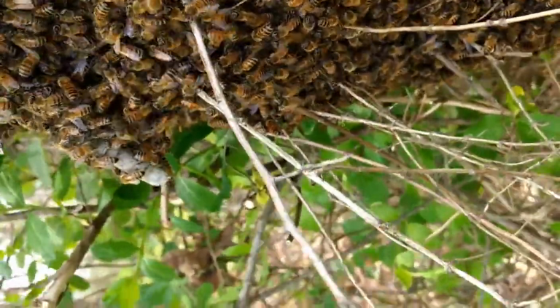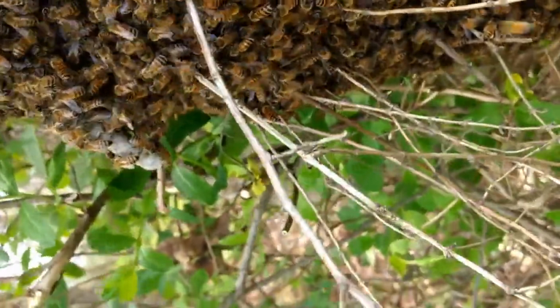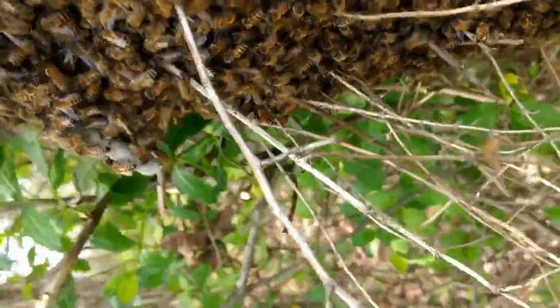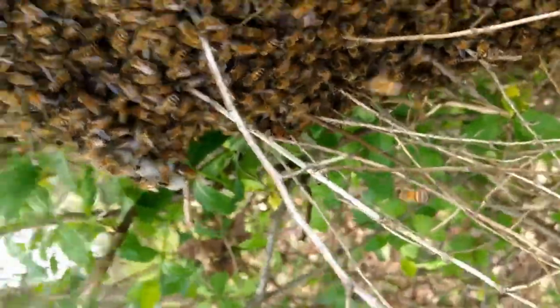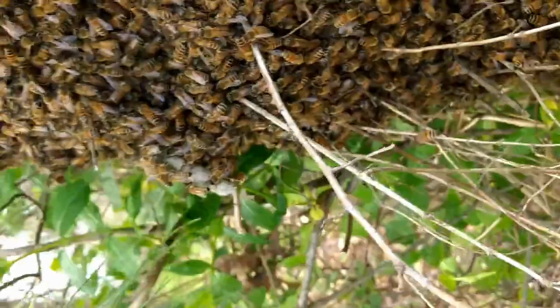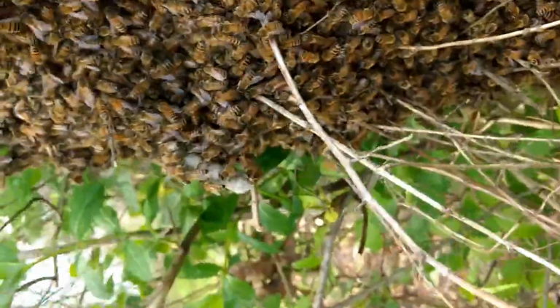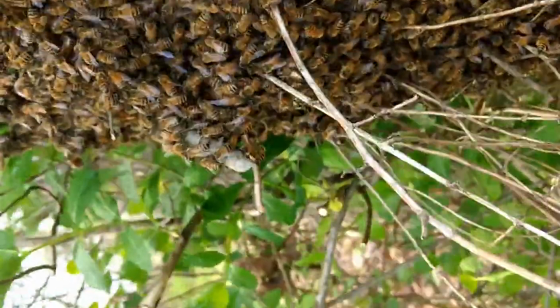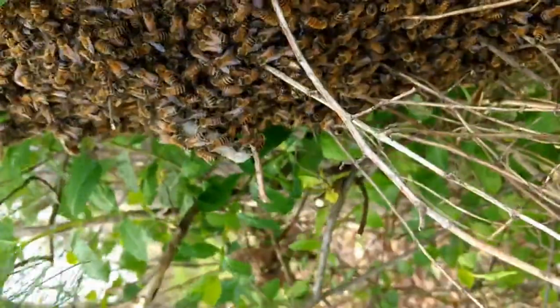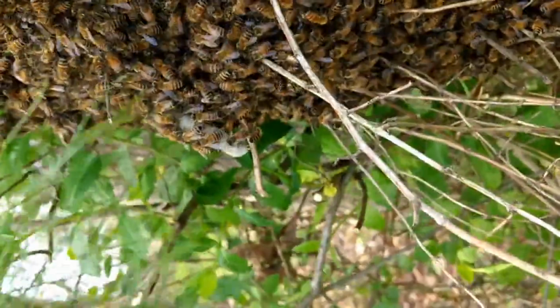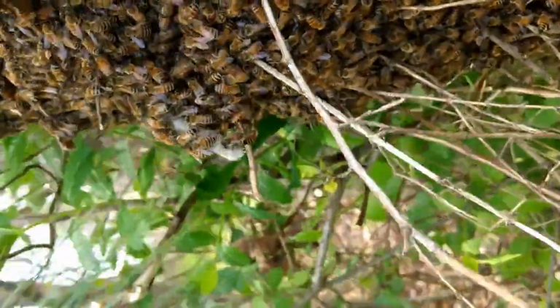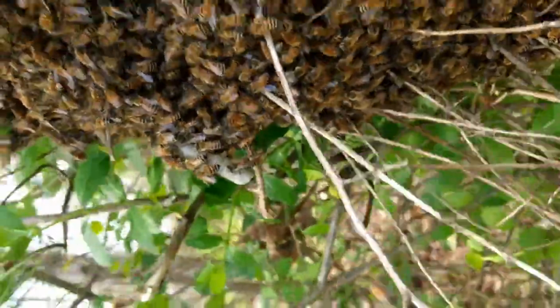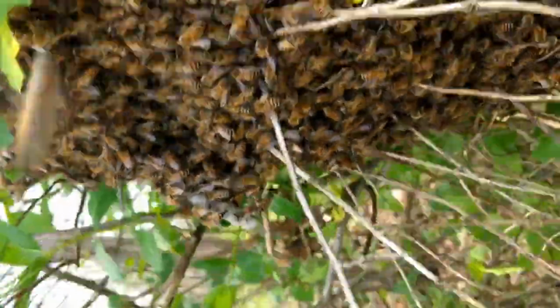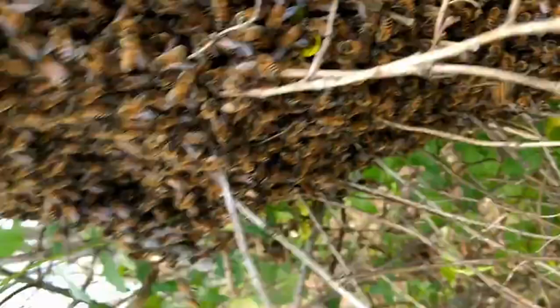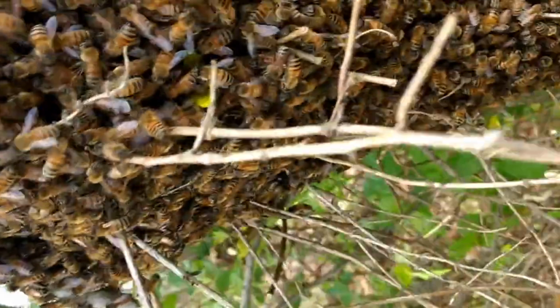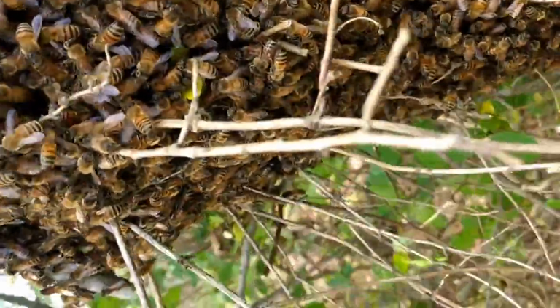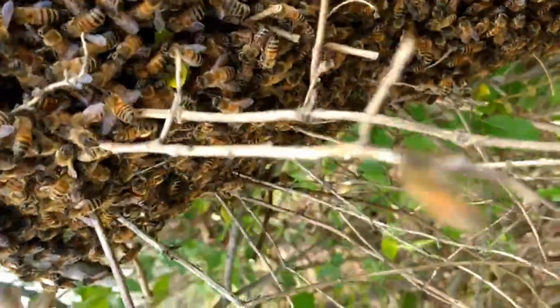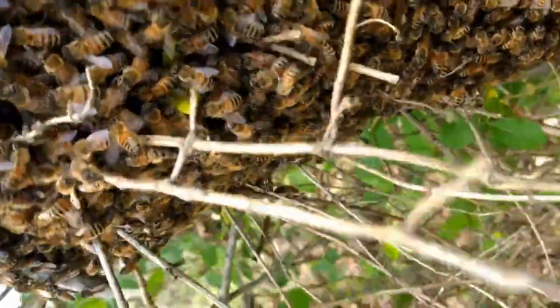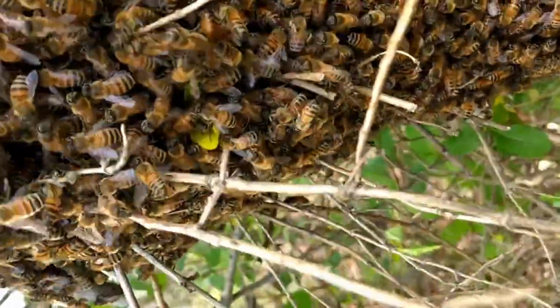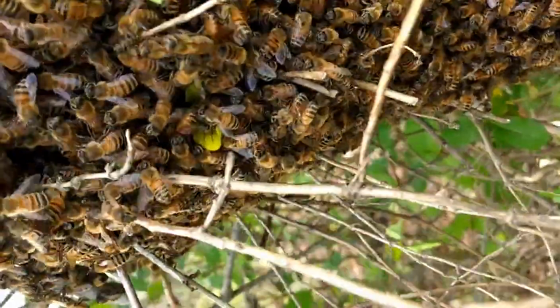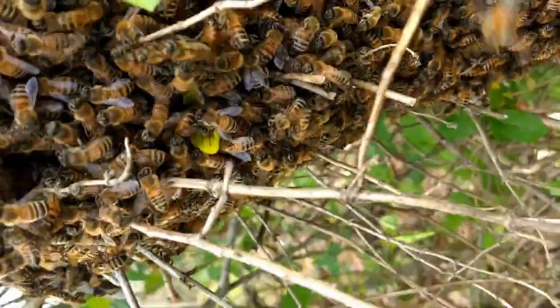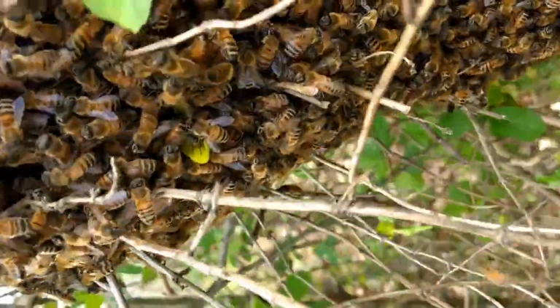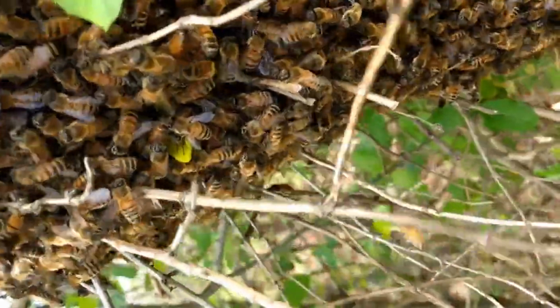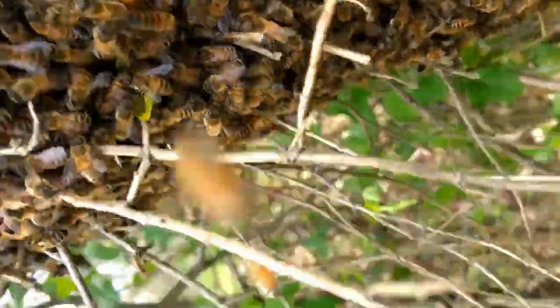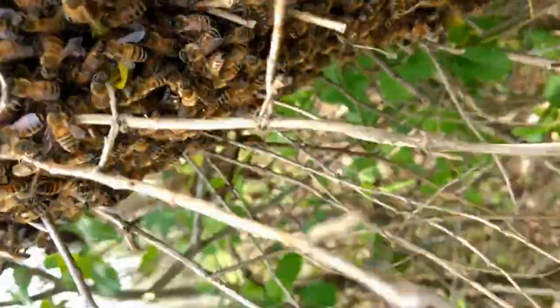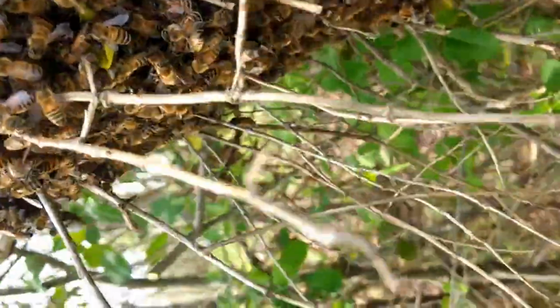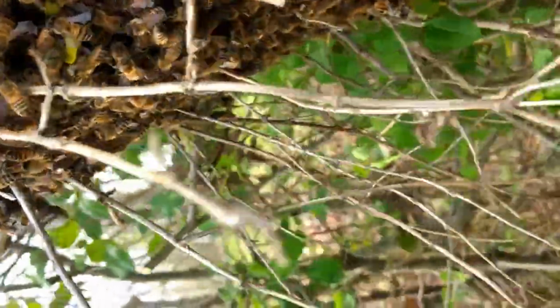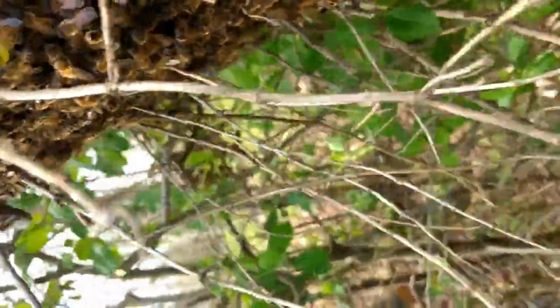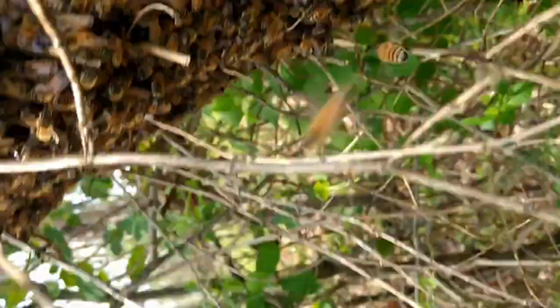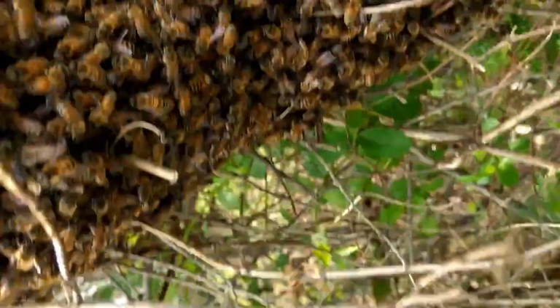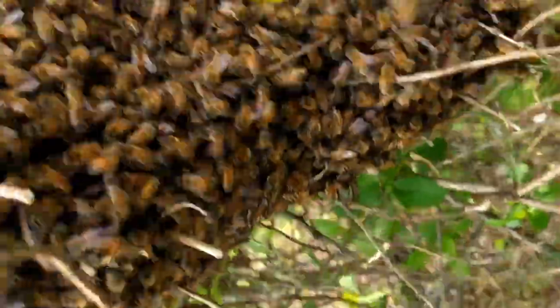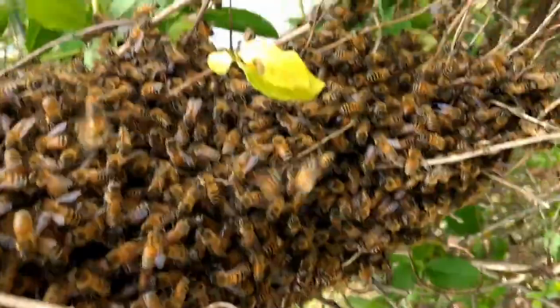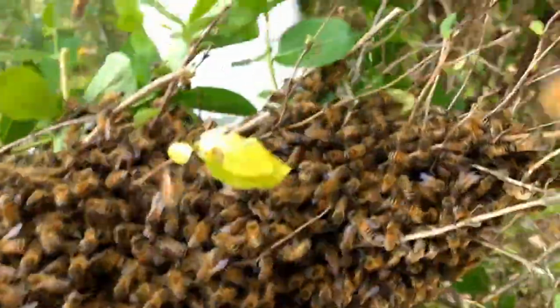We can just cut the limb off and lay it over there, because that's pretty much about everything you catch, I think.